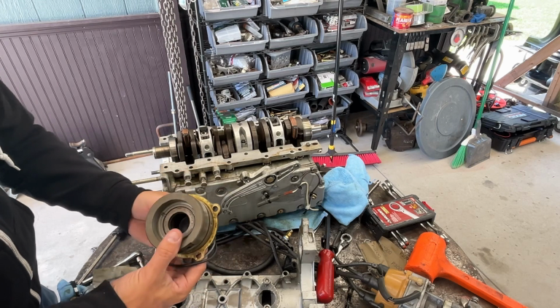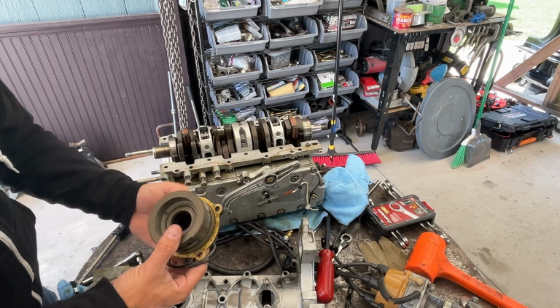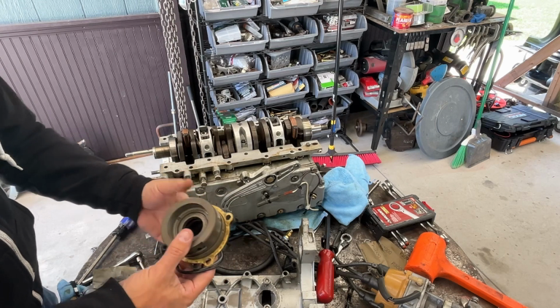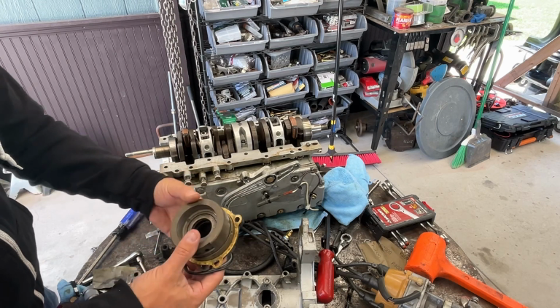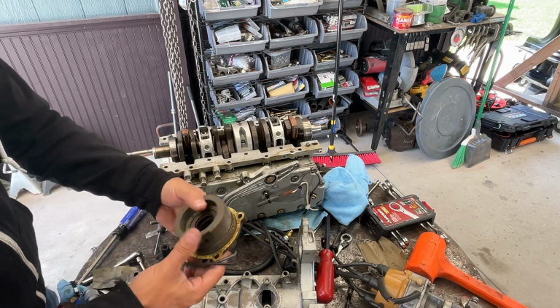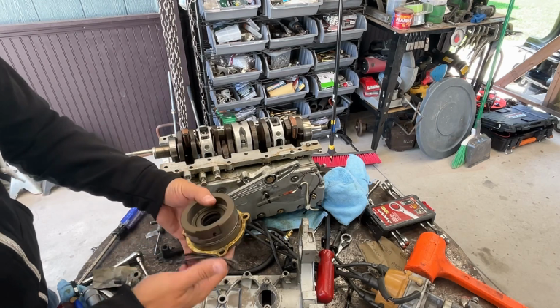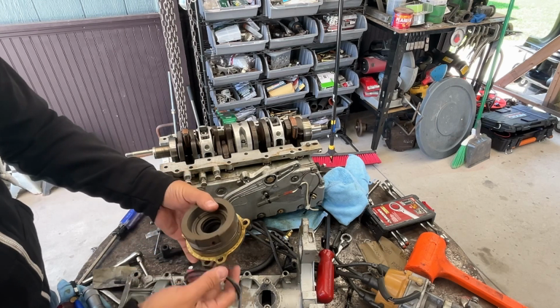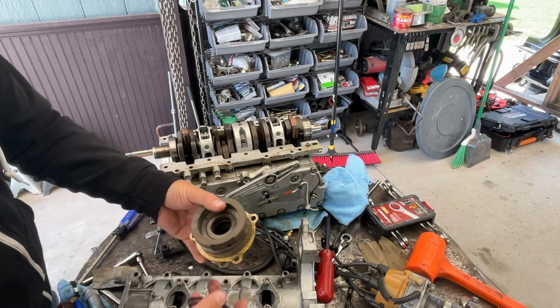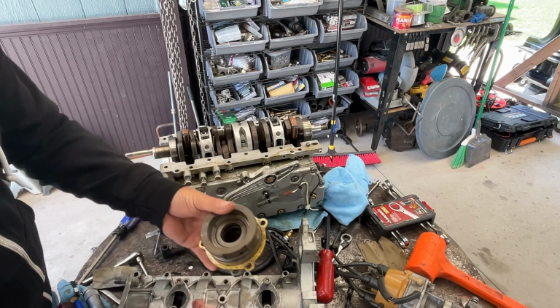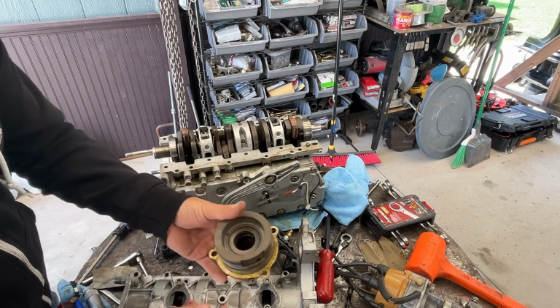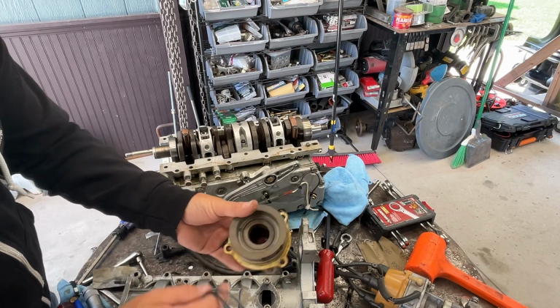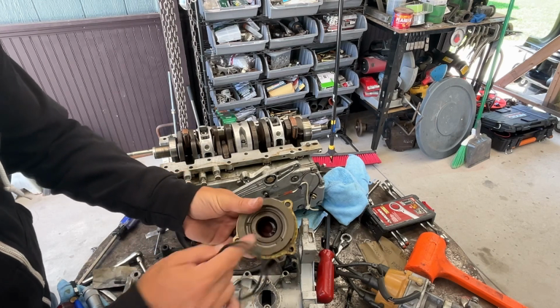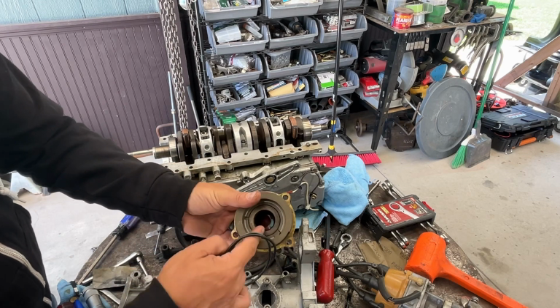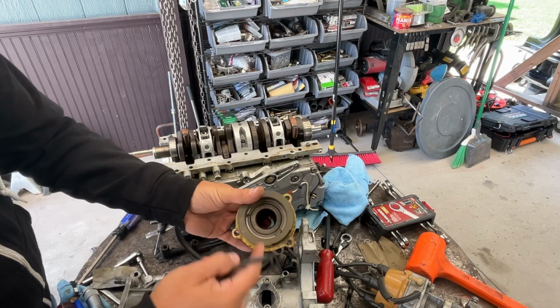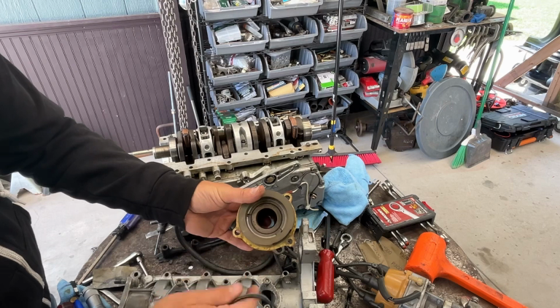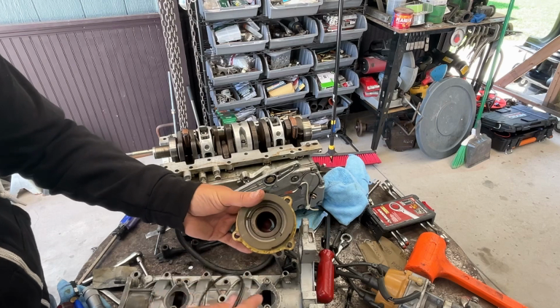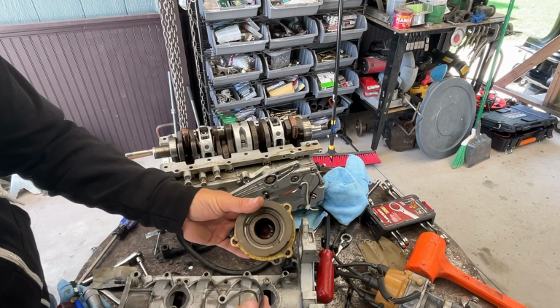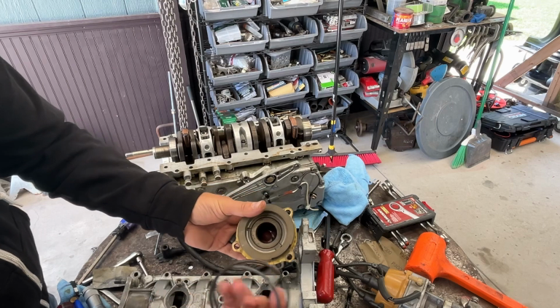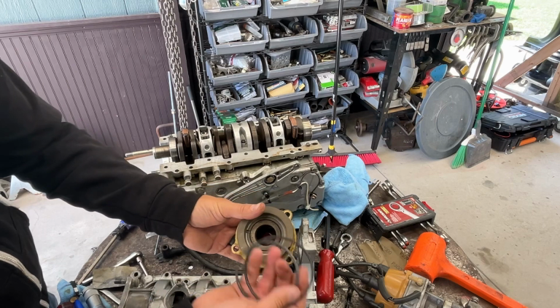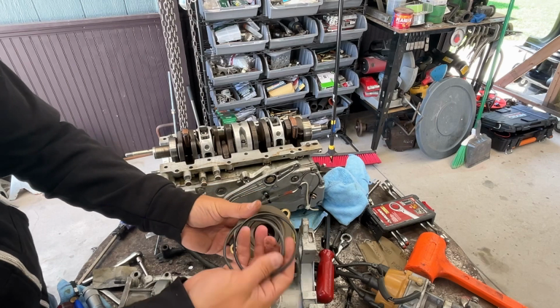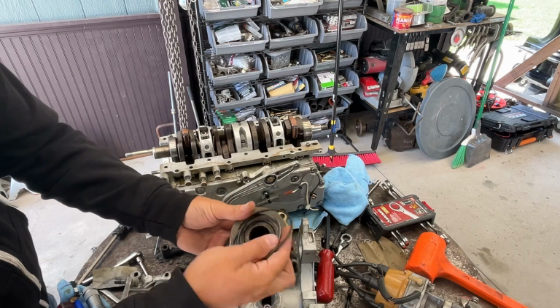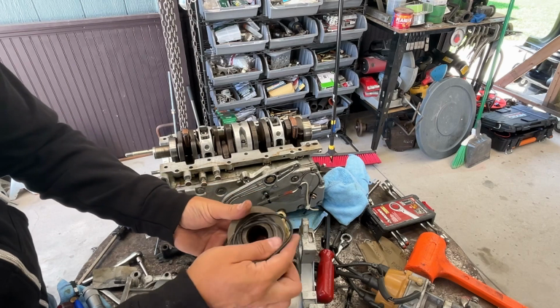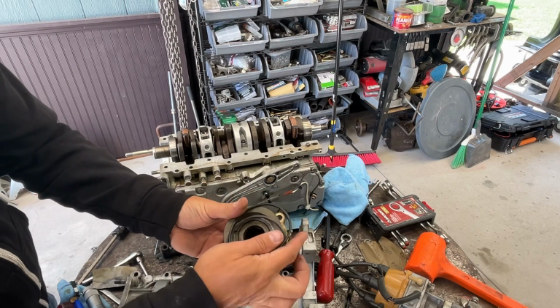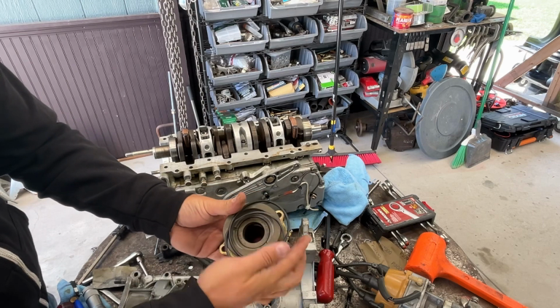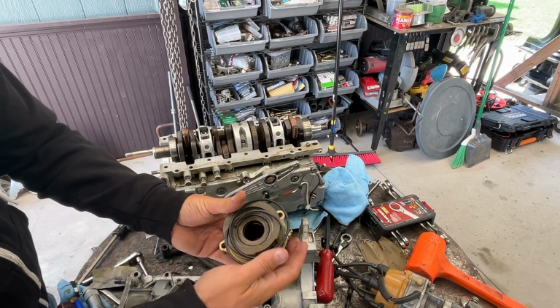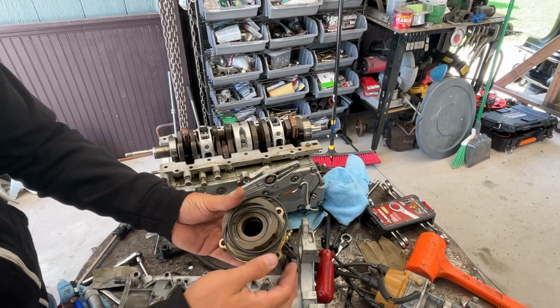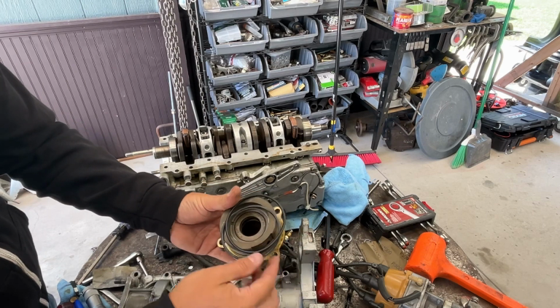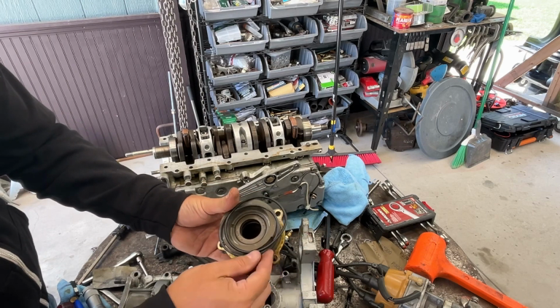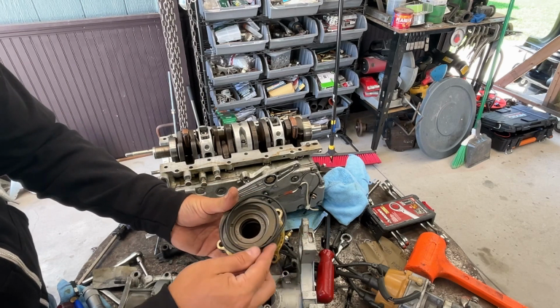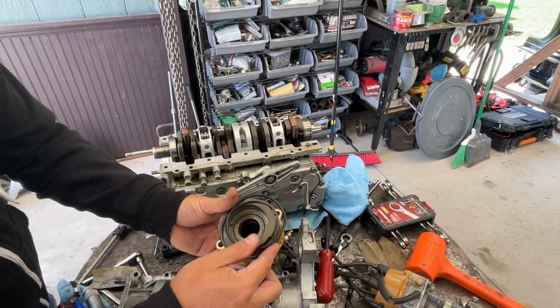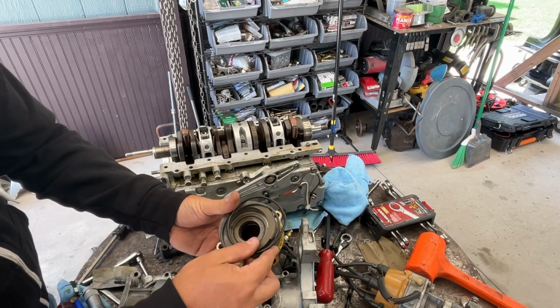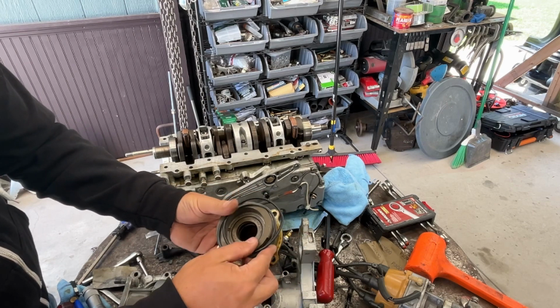These just seal up with an O-ring. They have internal seals for the shaft, but these guys just seal up with an O-ring.